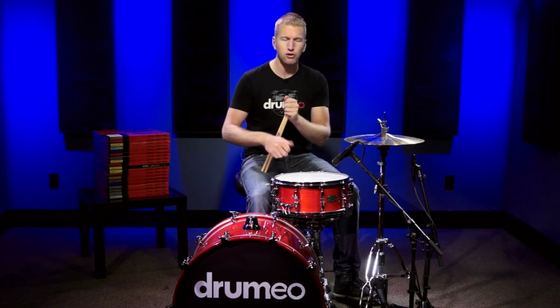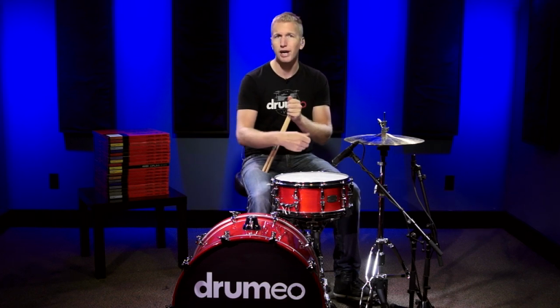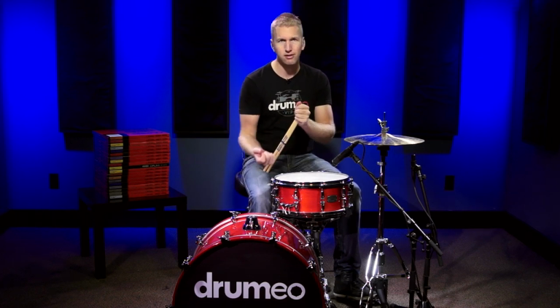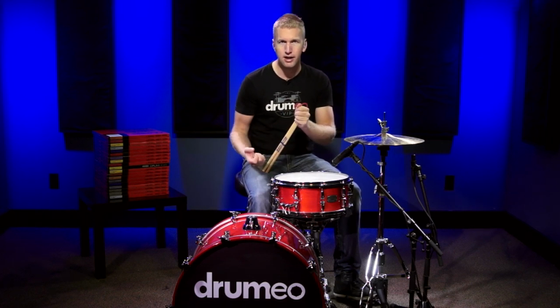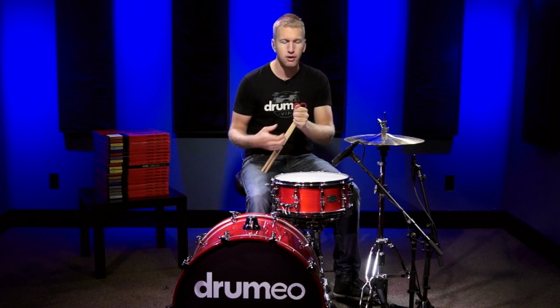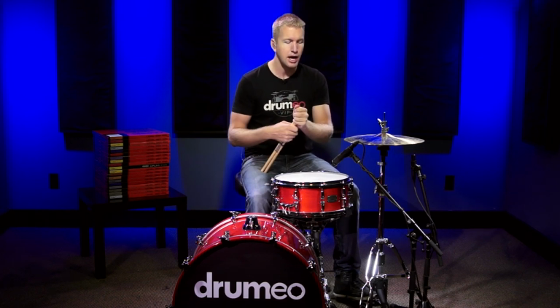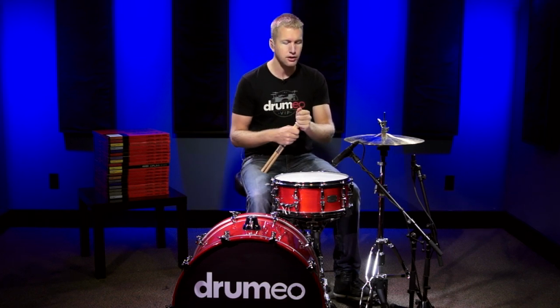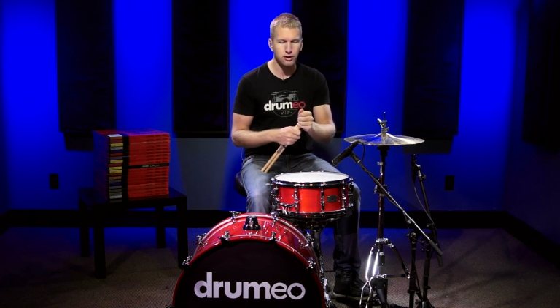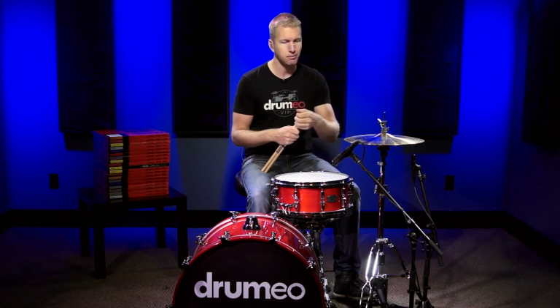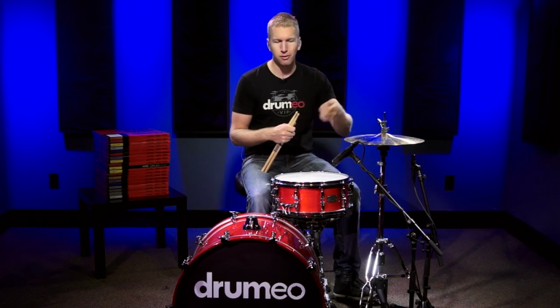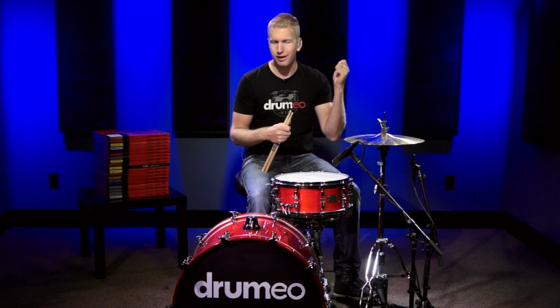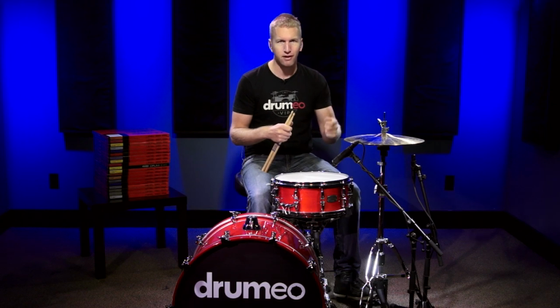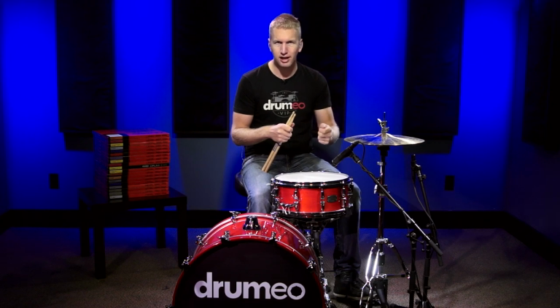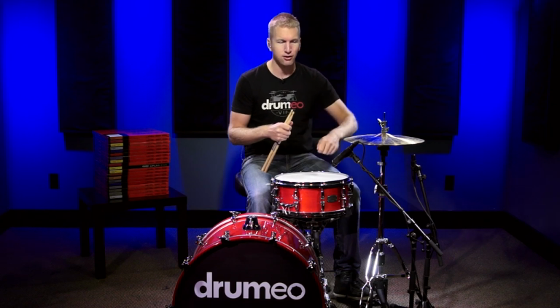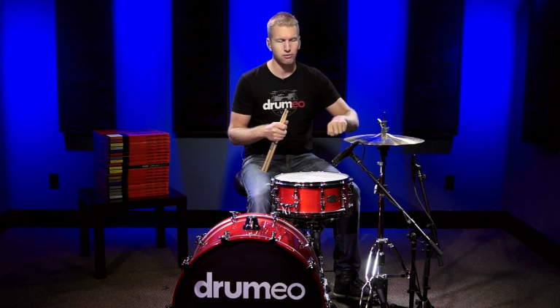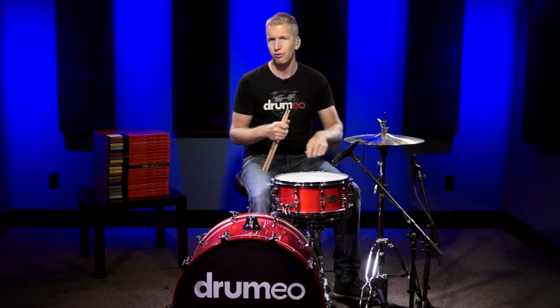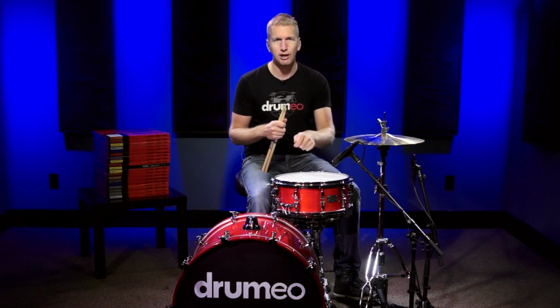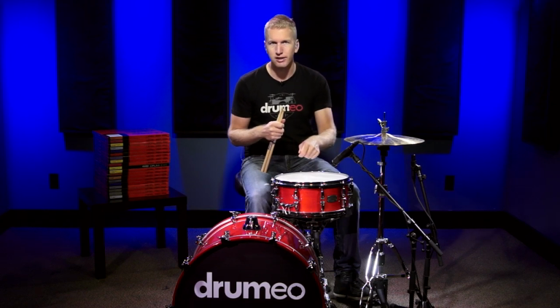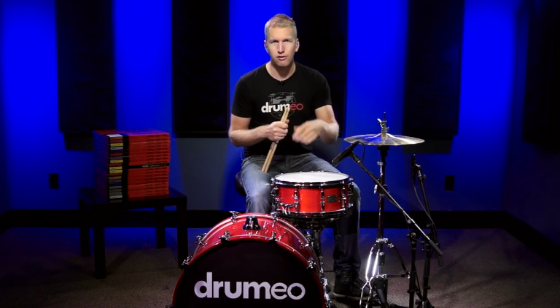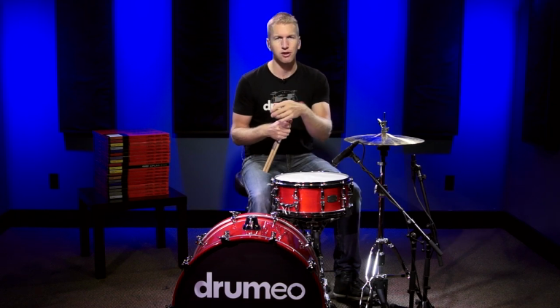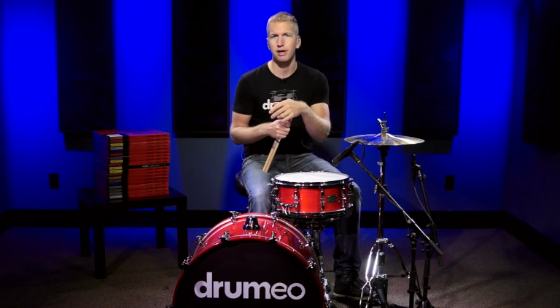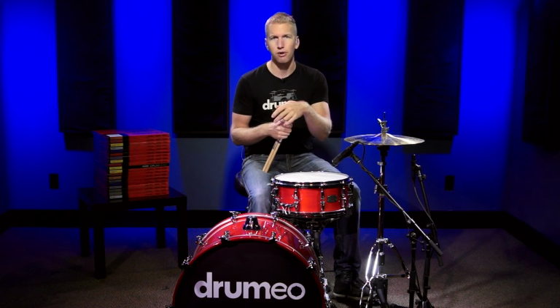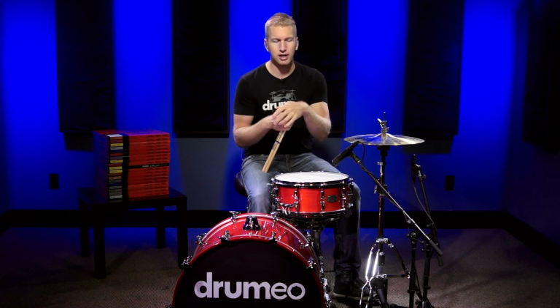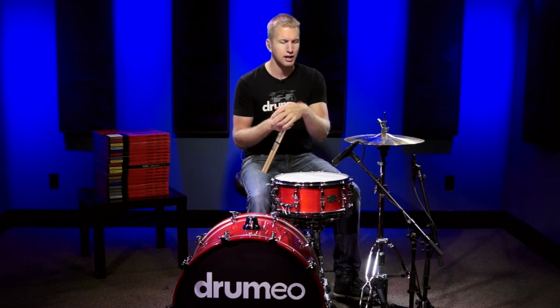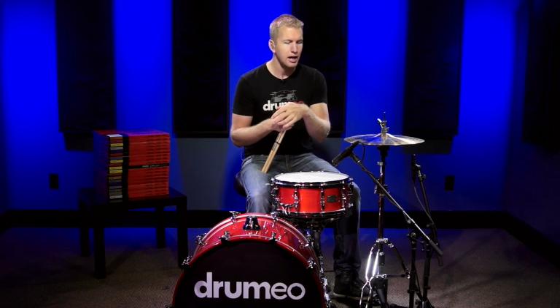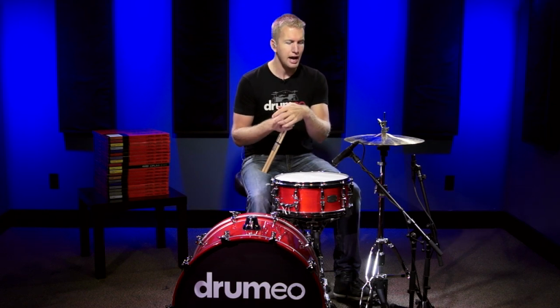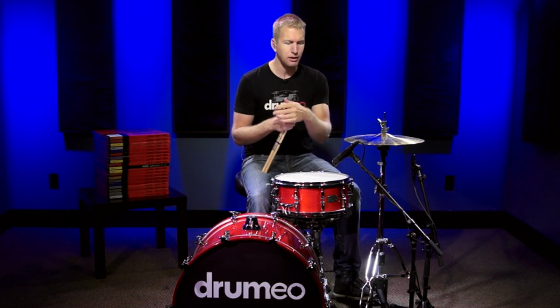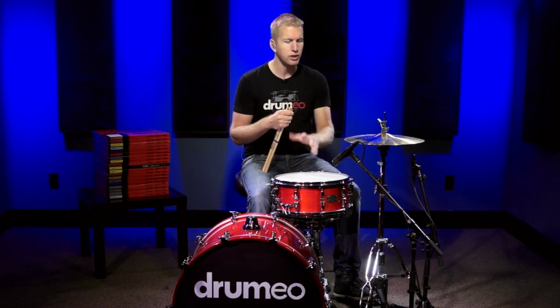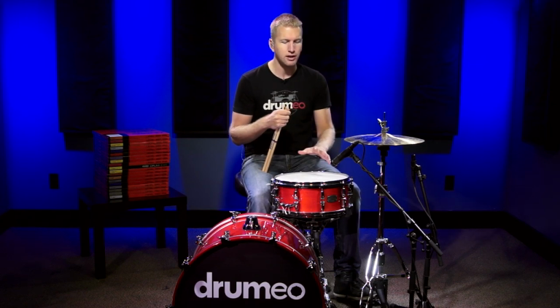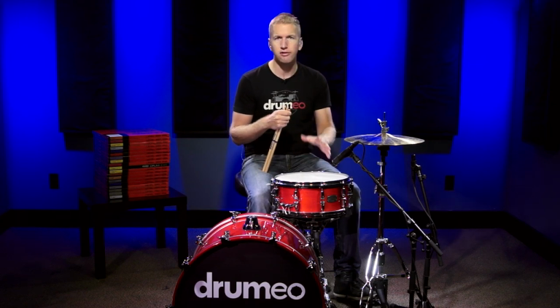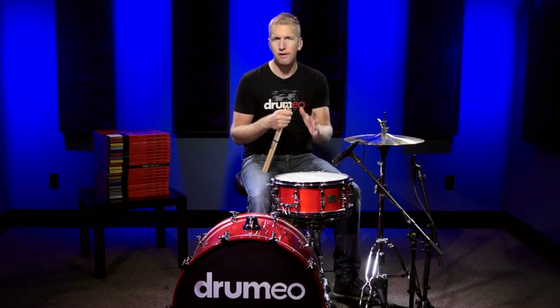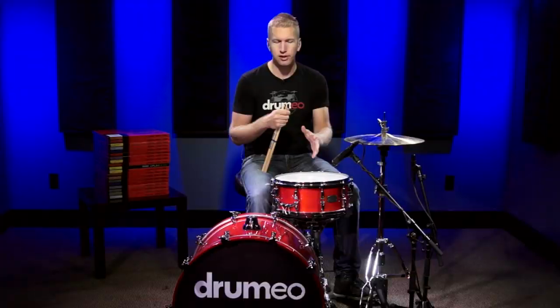You could crank this head up and play a funk gig, you could crank it way down and play a rock gig, and it really does everything.